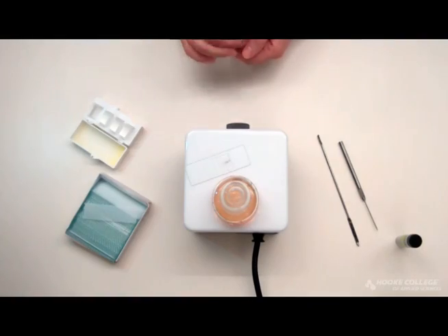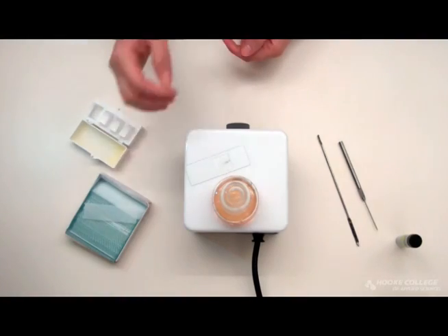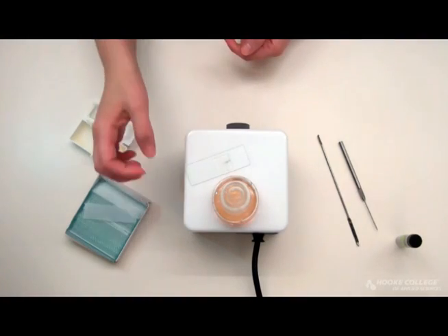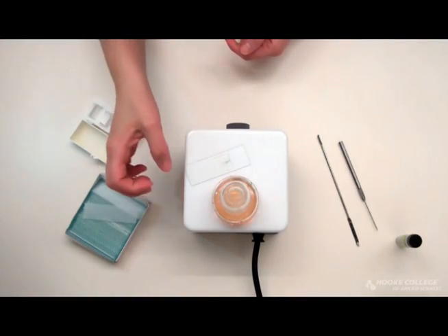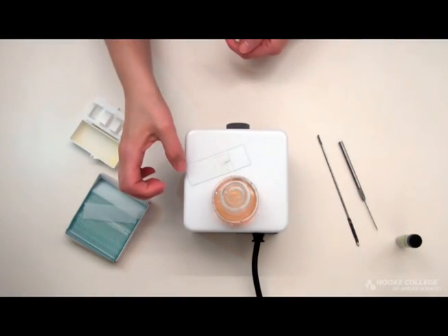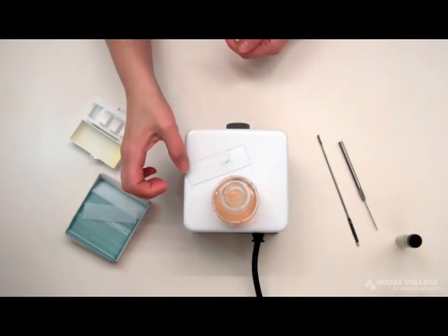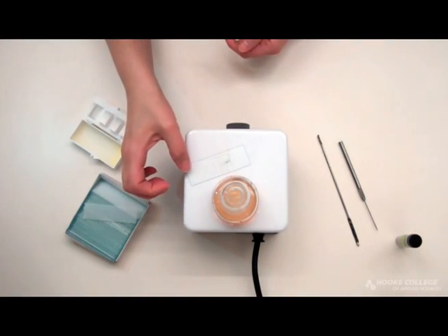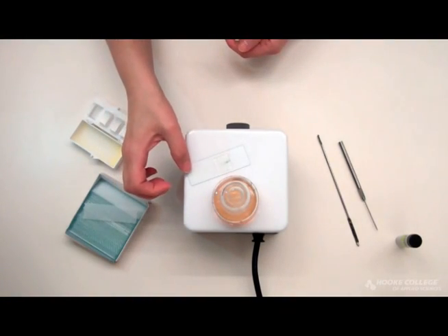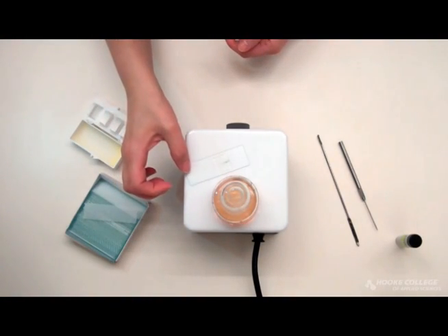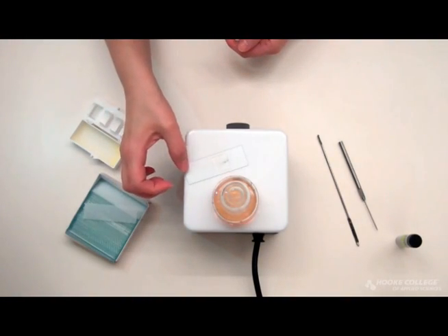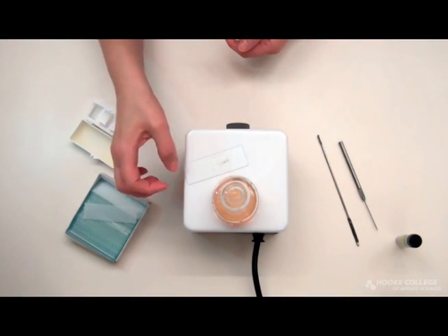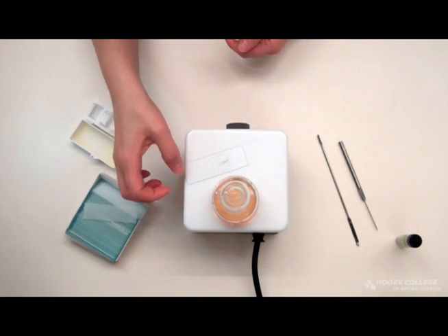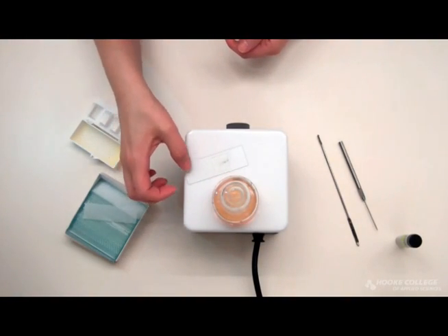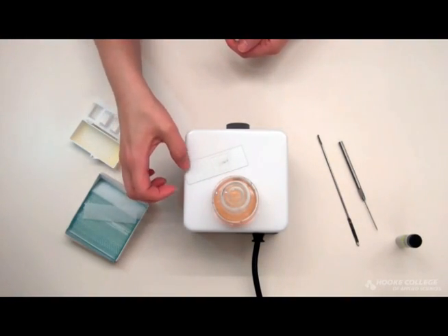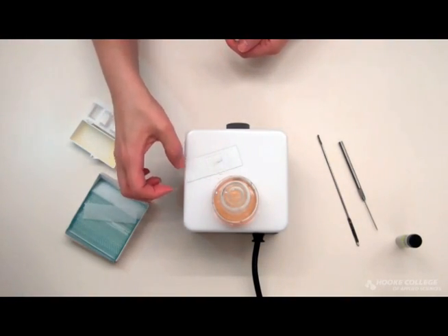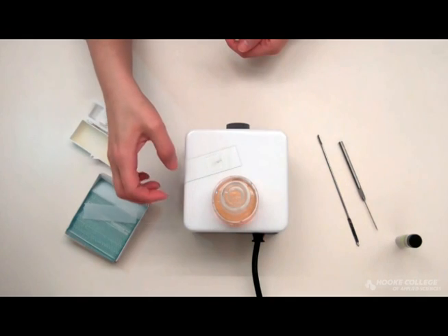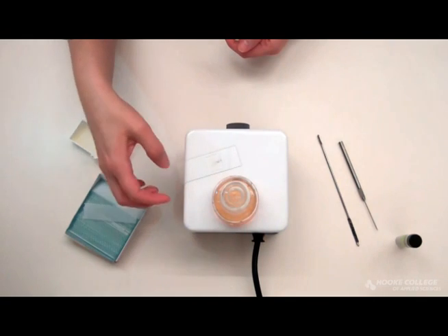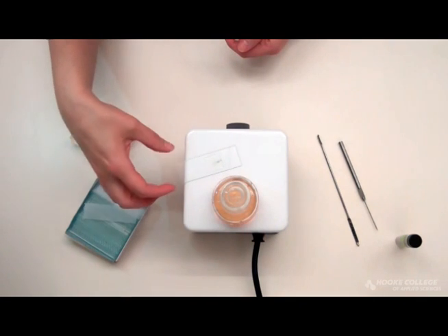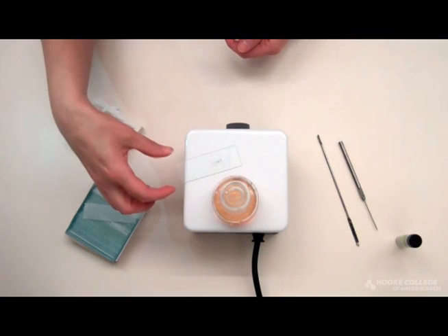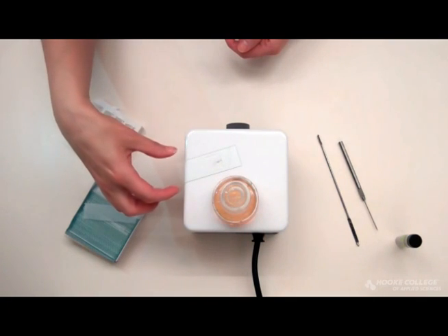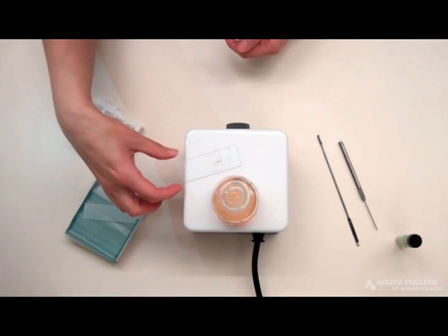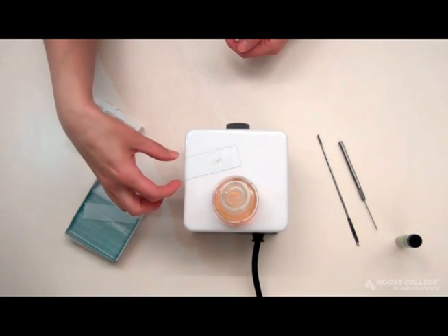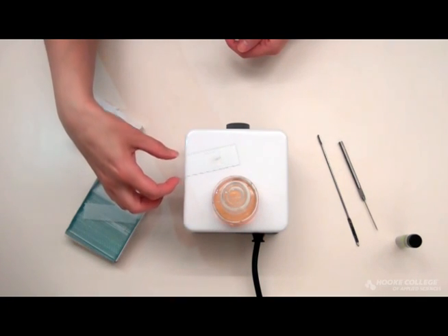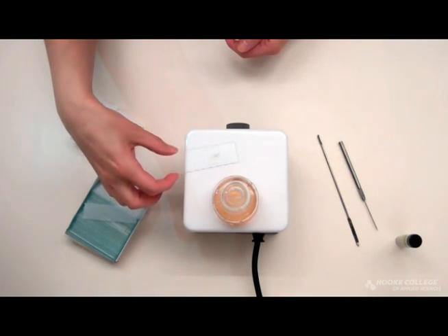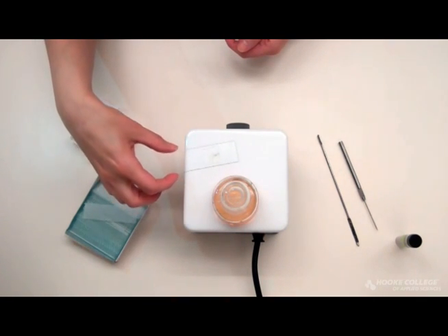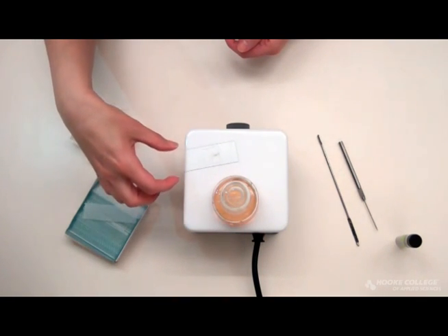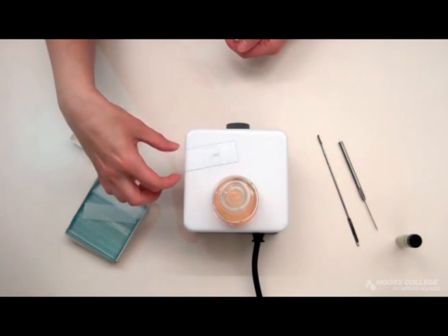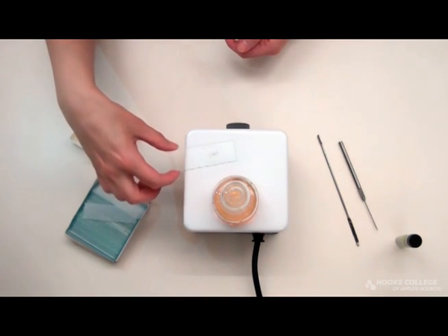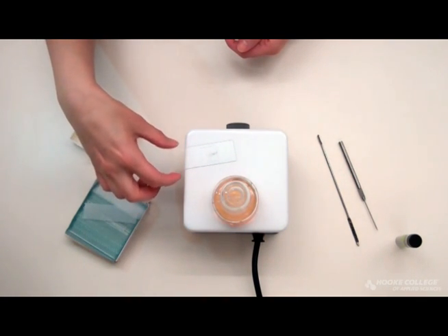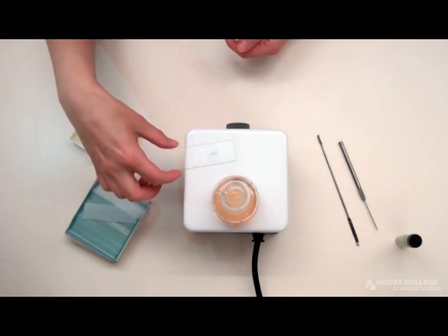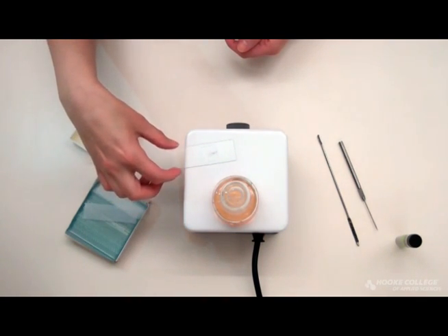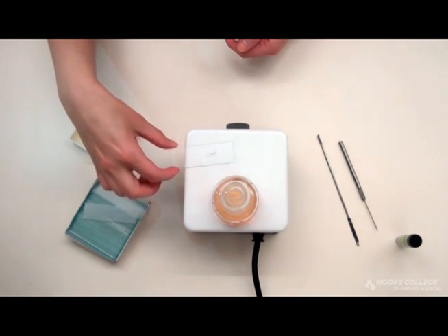Once your sample has been prepped with liquid underneath, you can cool your slide and label it.